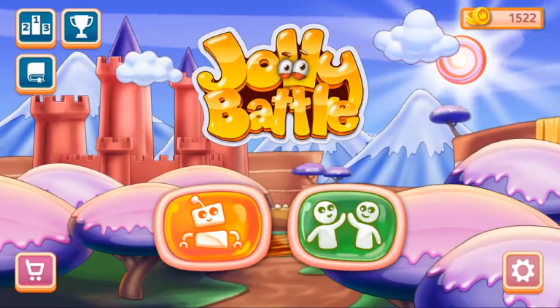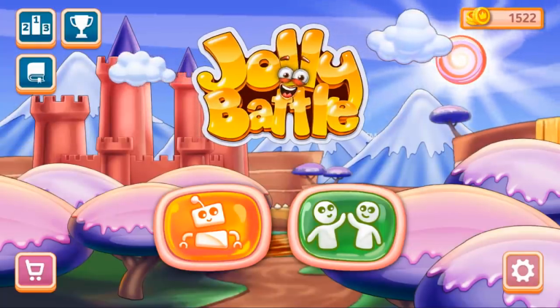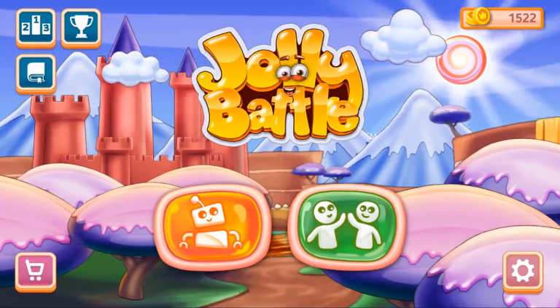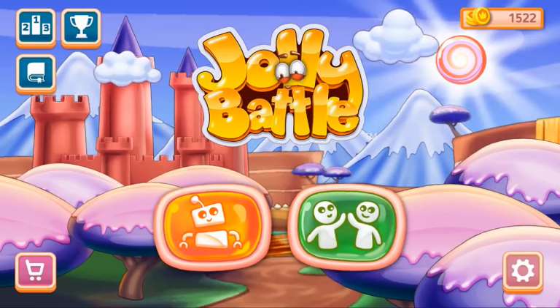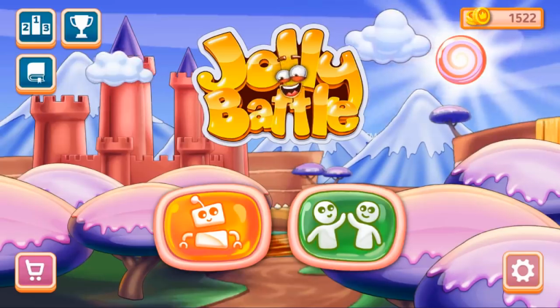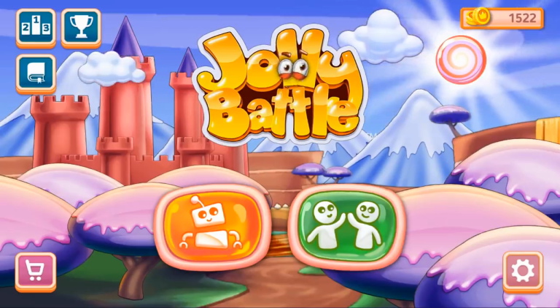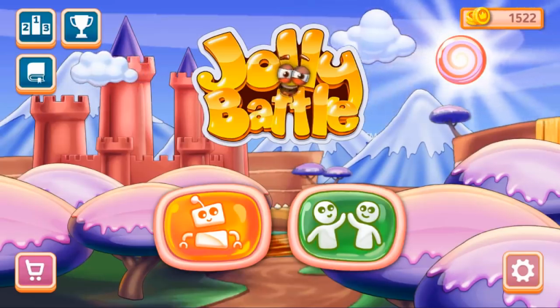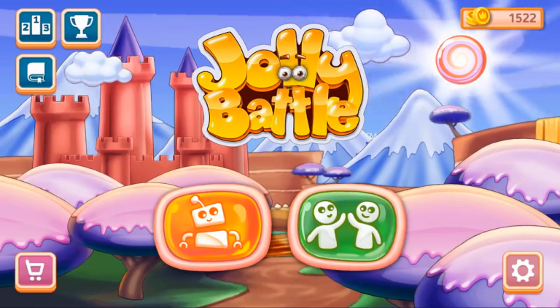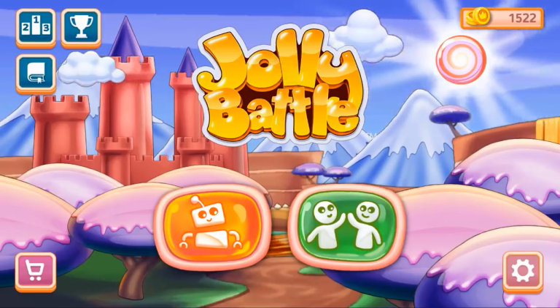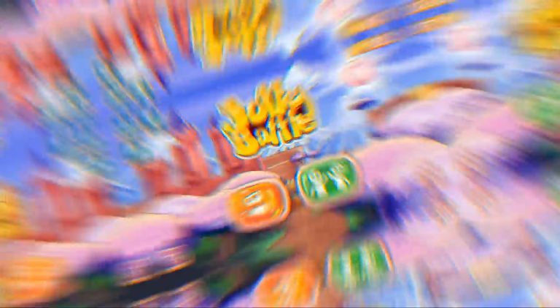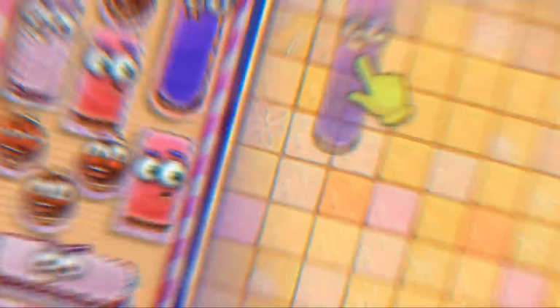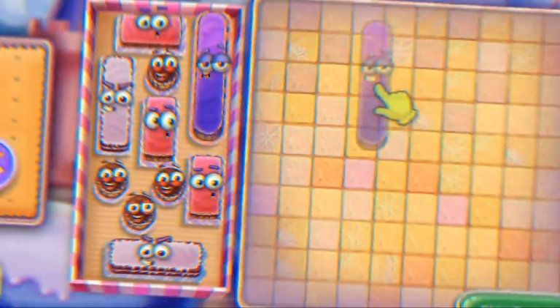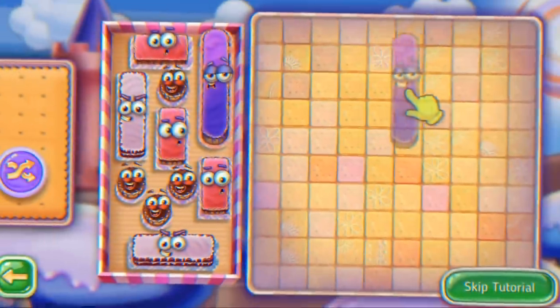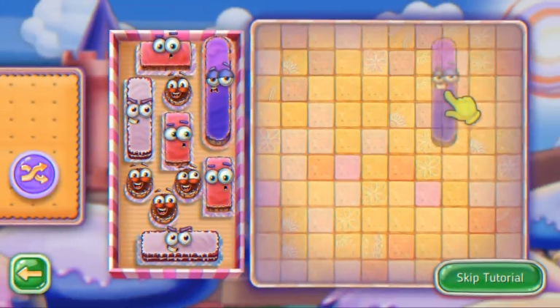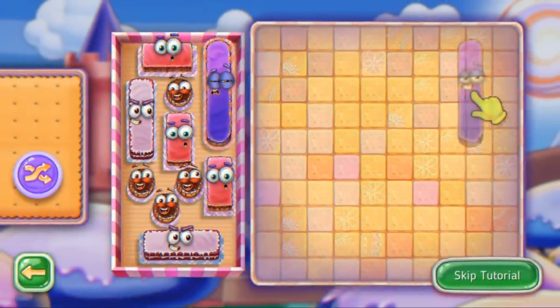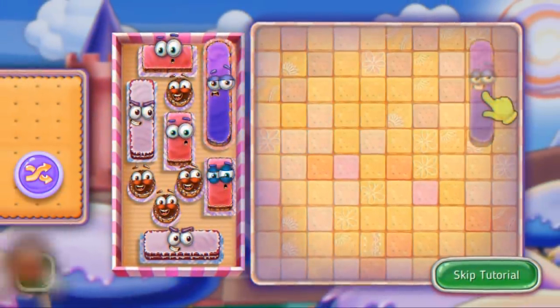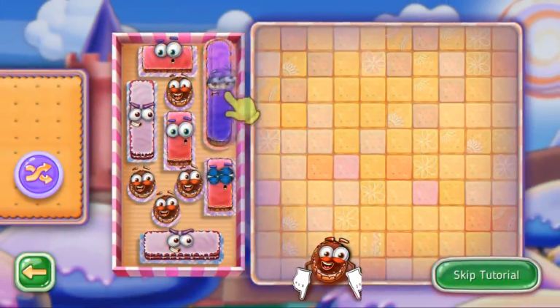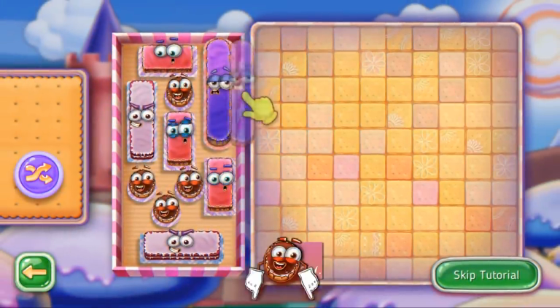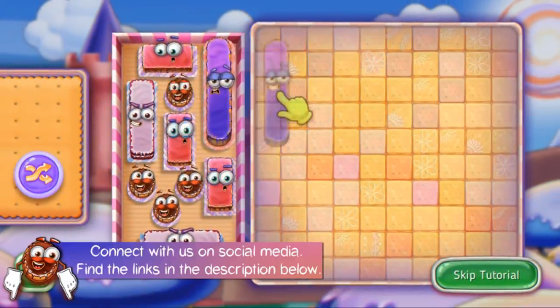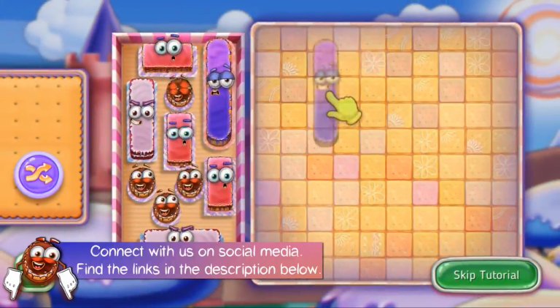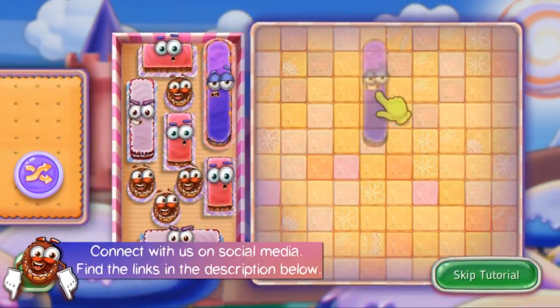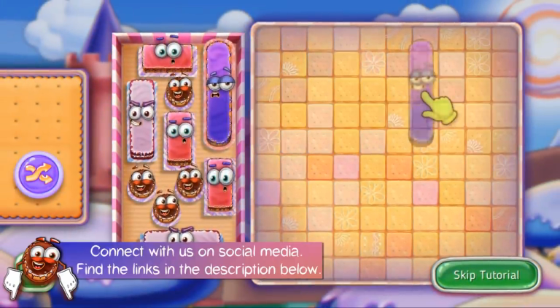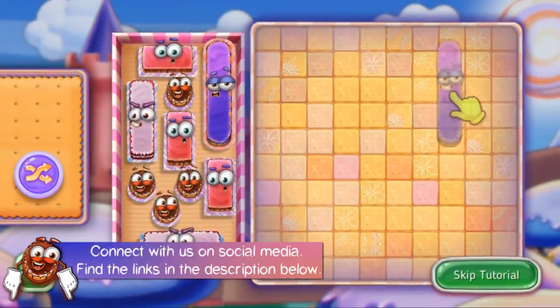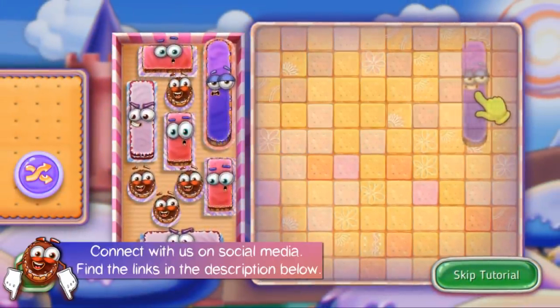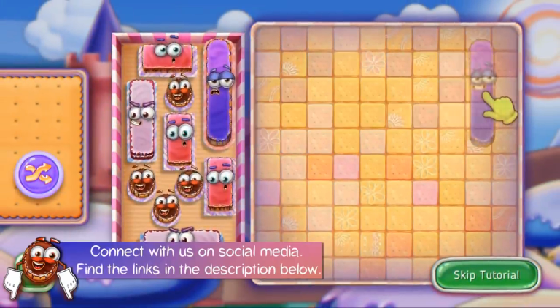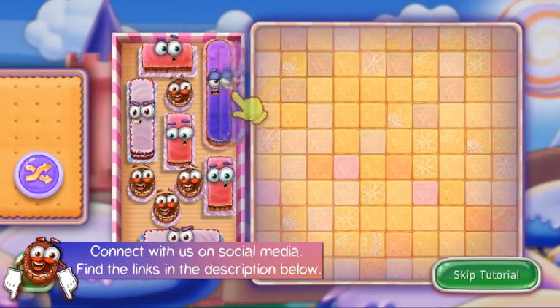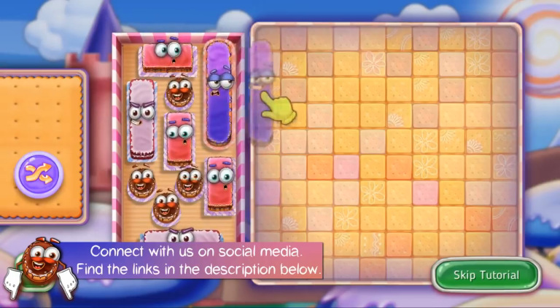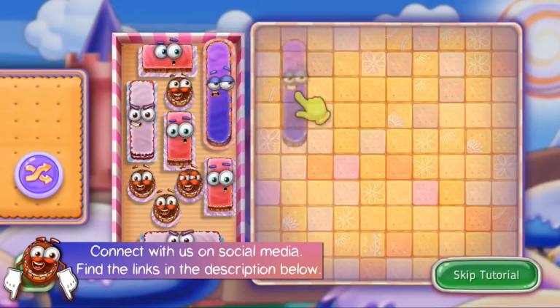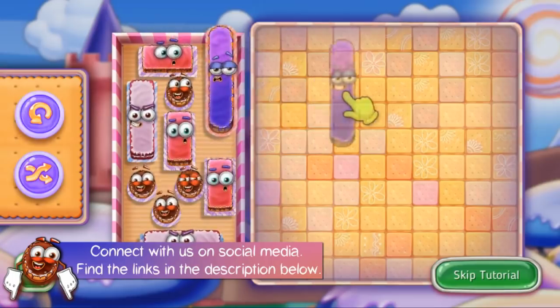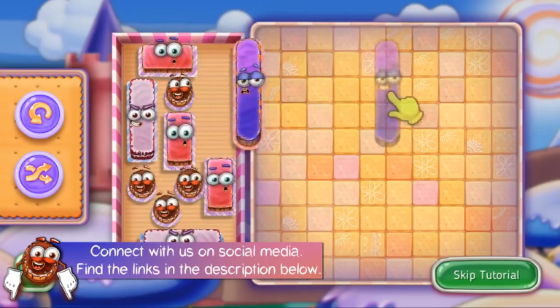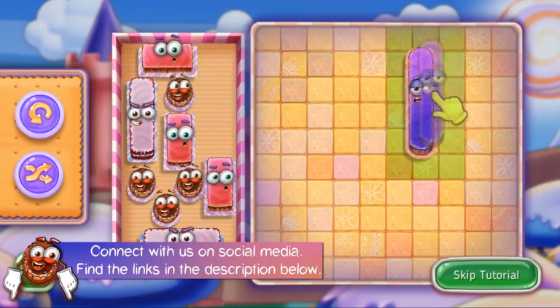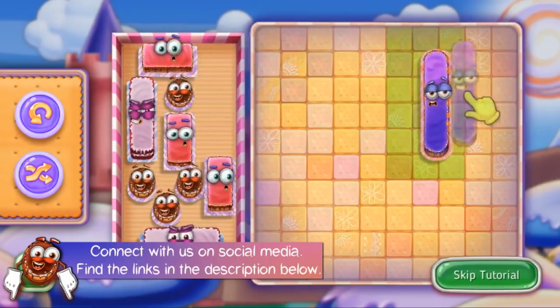For those who don't know yet, in Jolly Battle, a player has a team of 10 cakes, each of them with its own funny emotions.